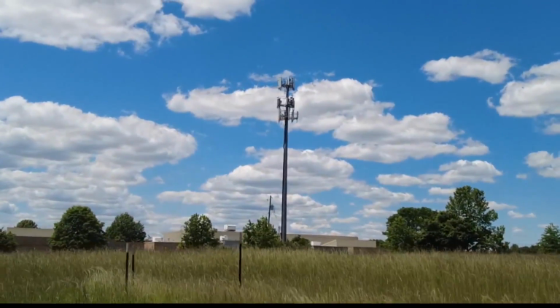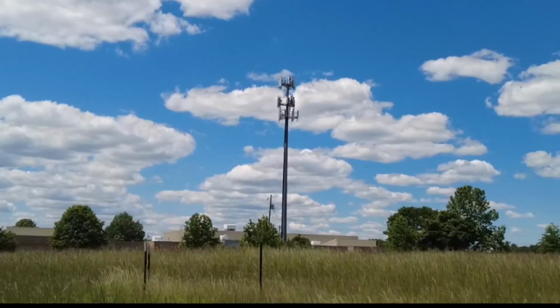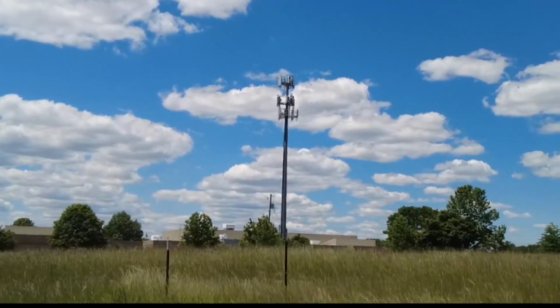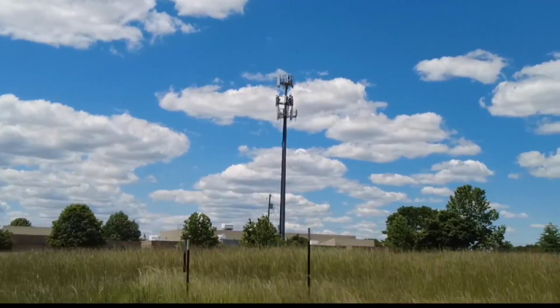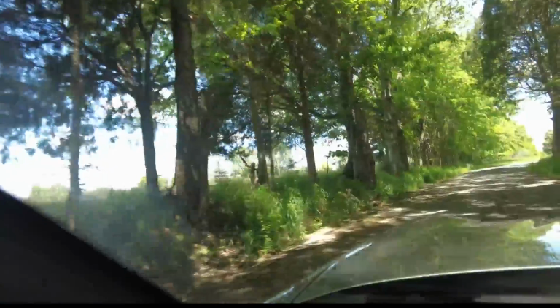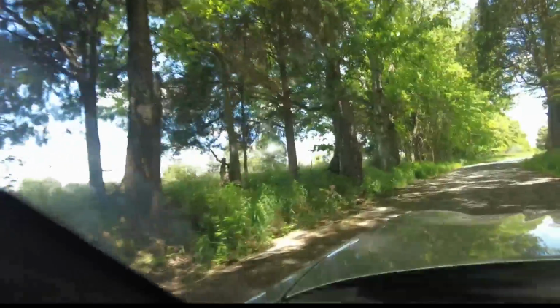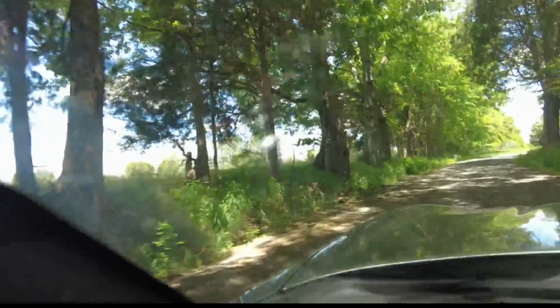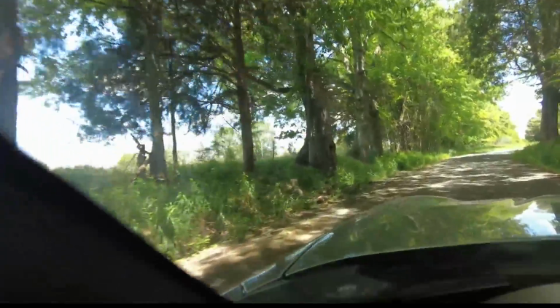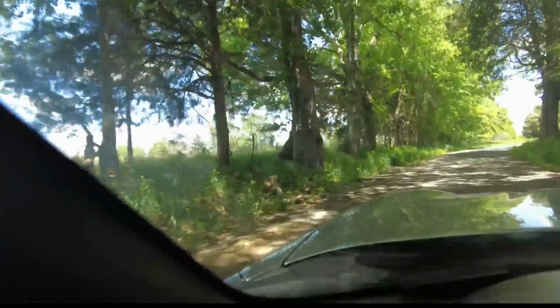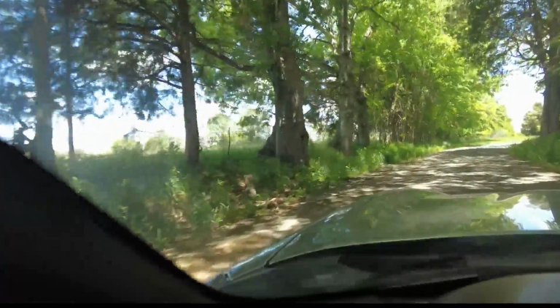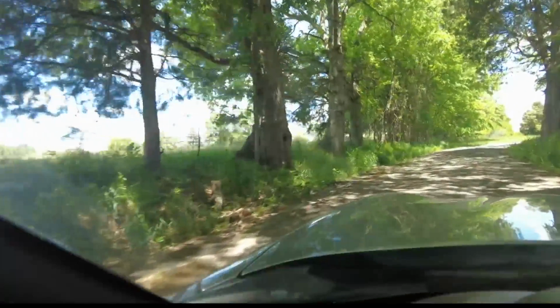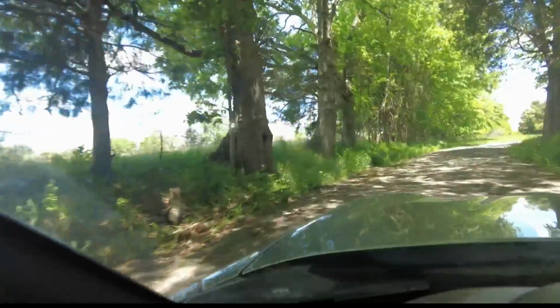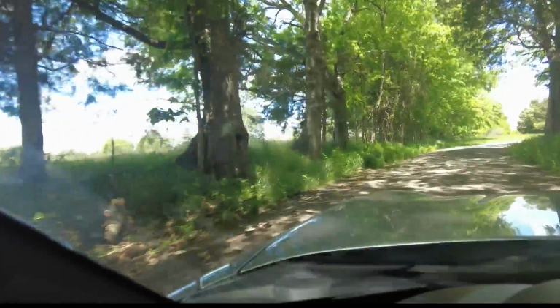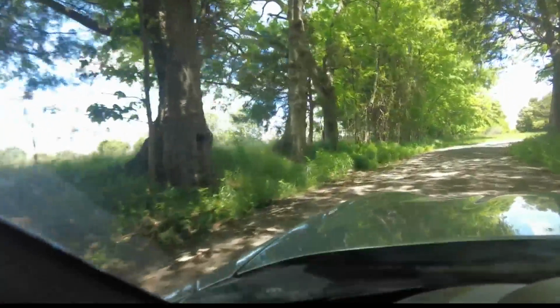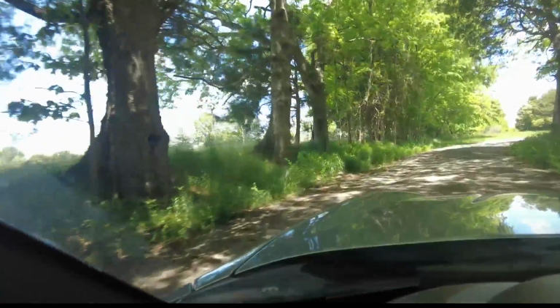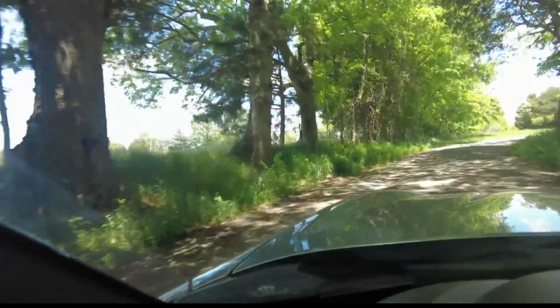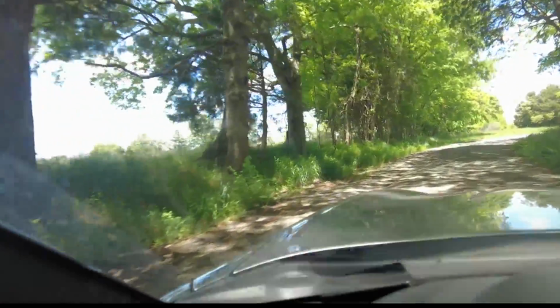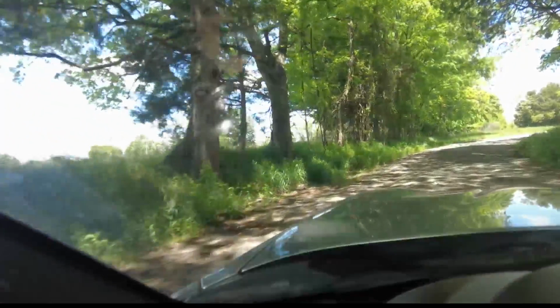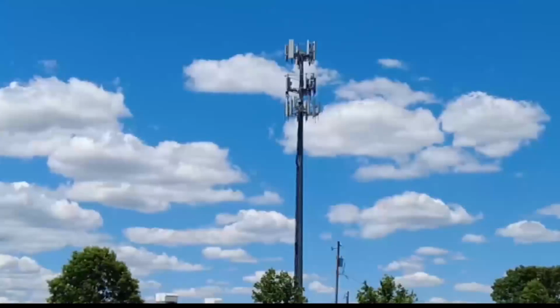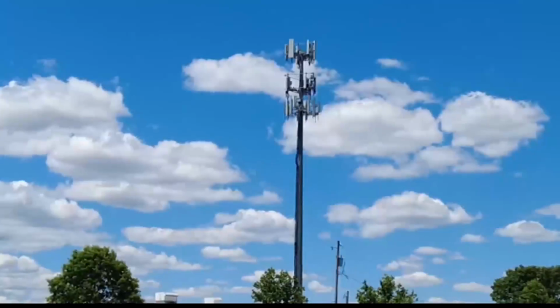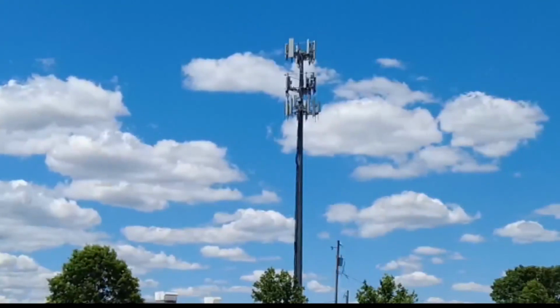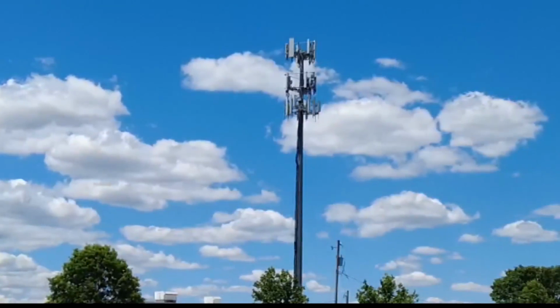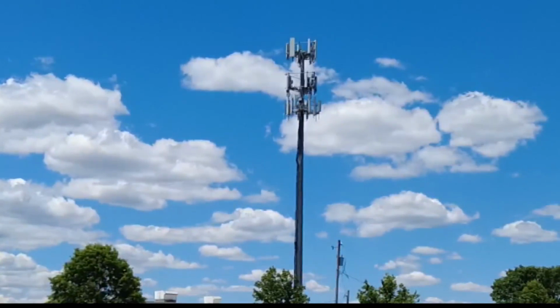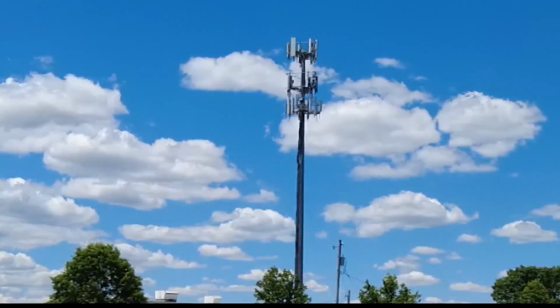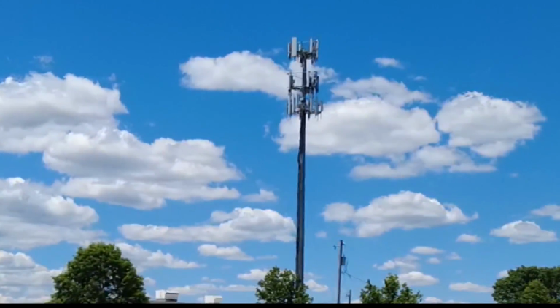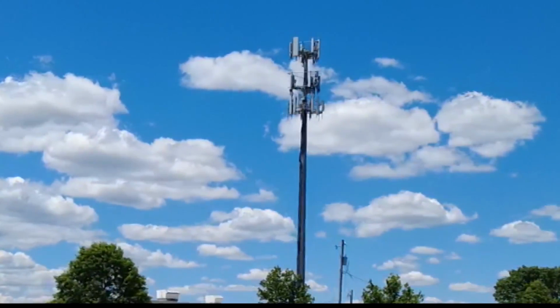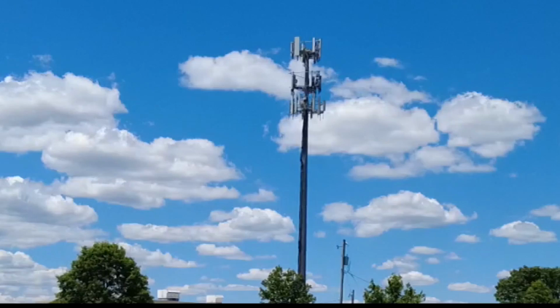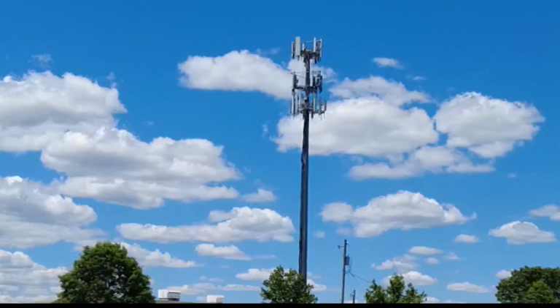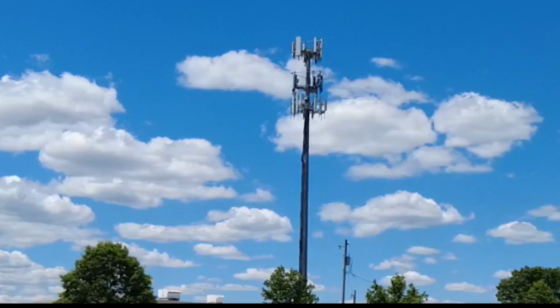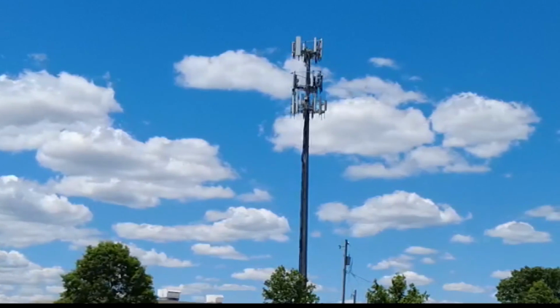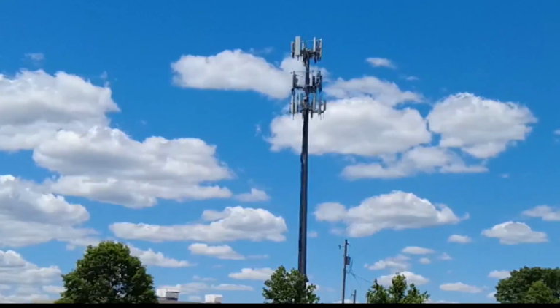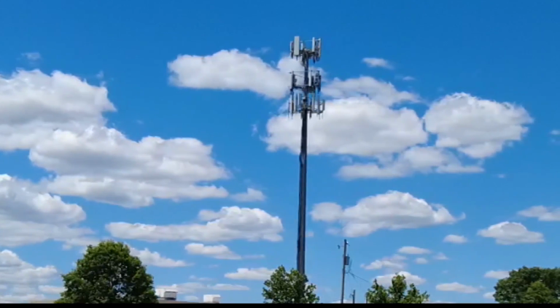In areas of the country with fewer towers, your phone hangs on to one signal from a tower for maybe a little too long — and you lose internet.